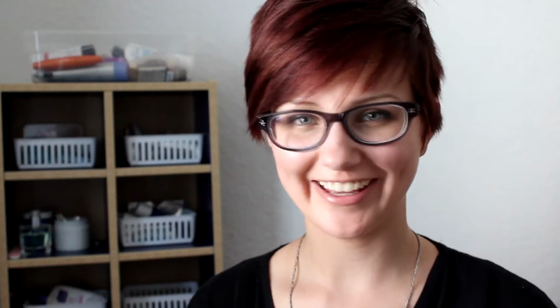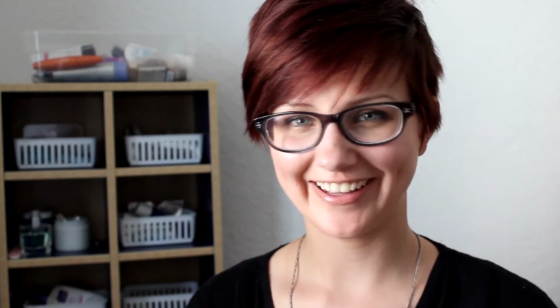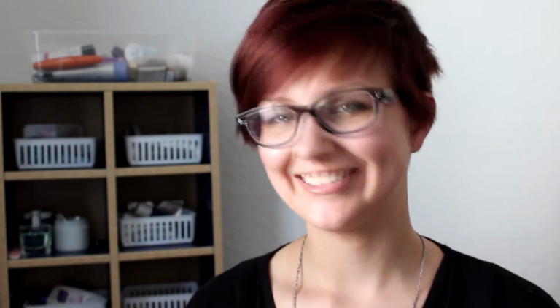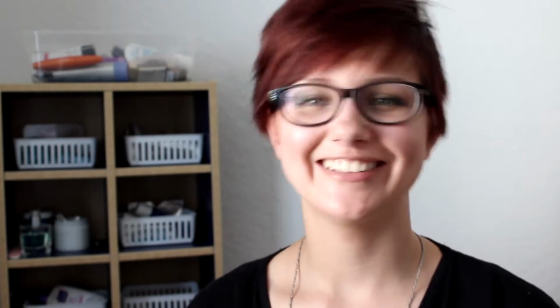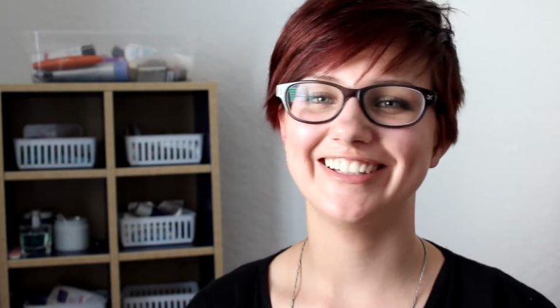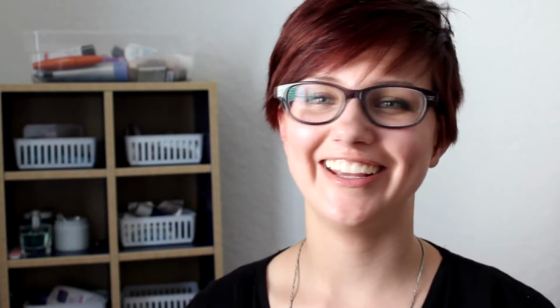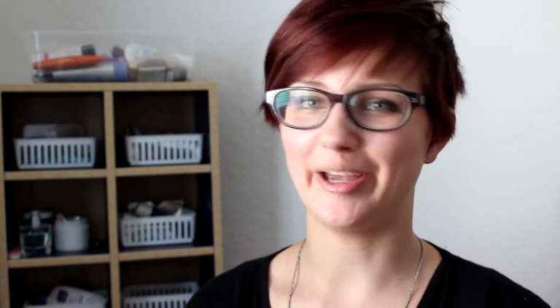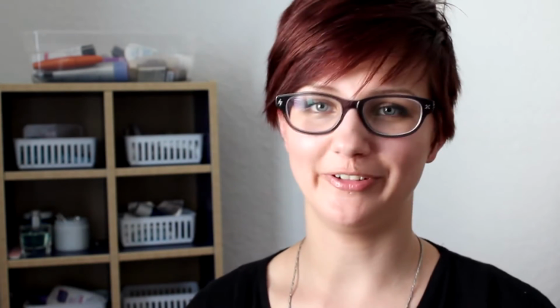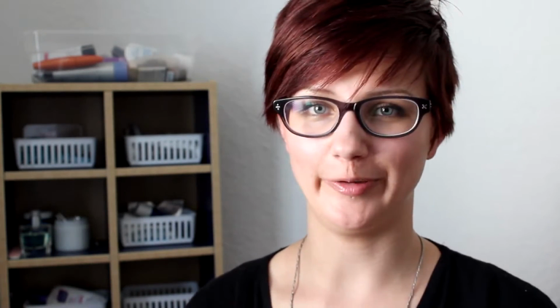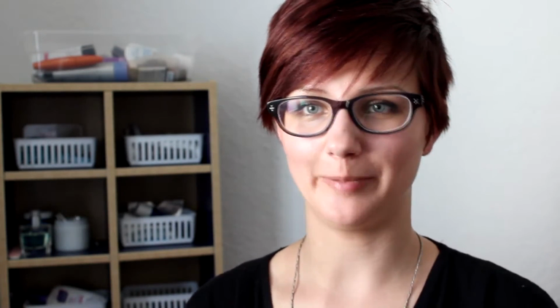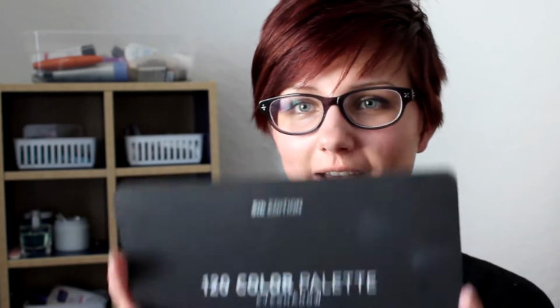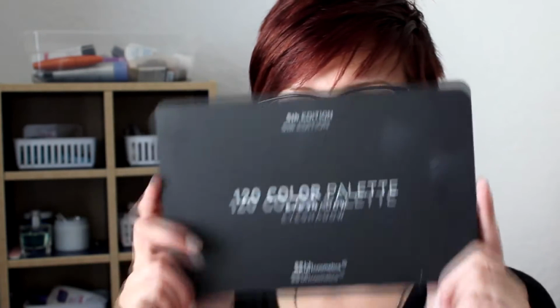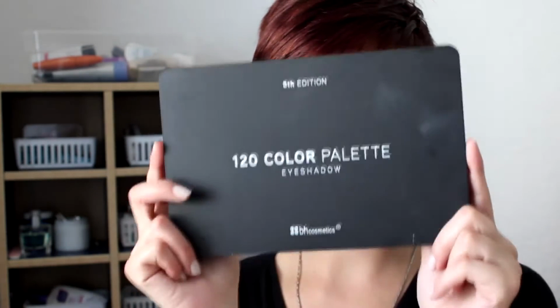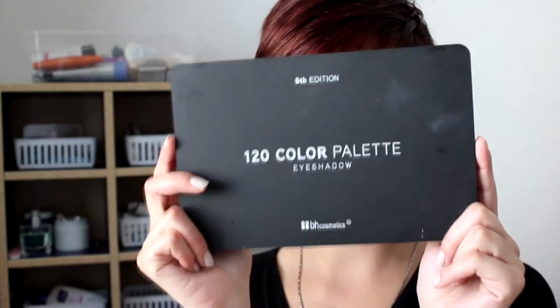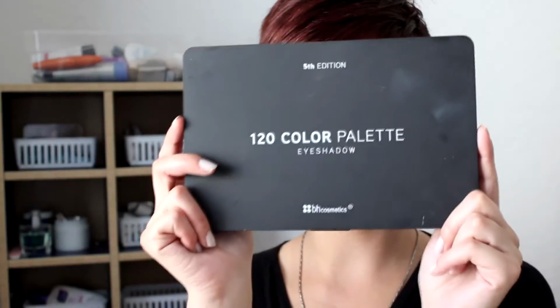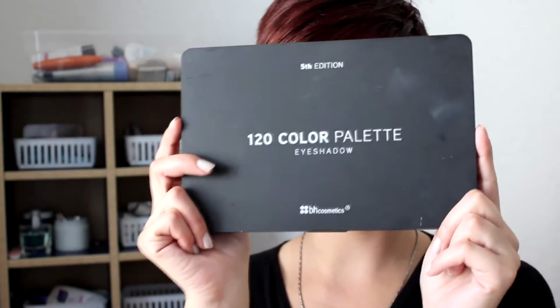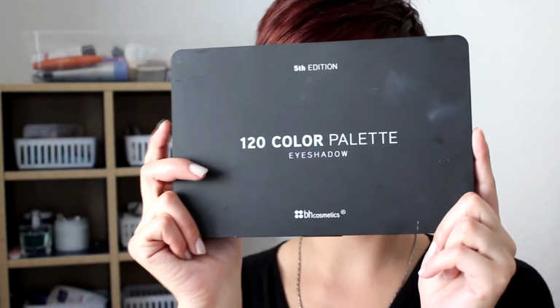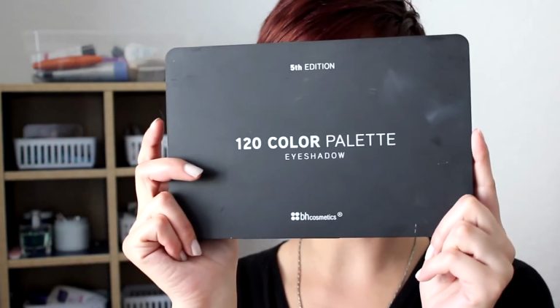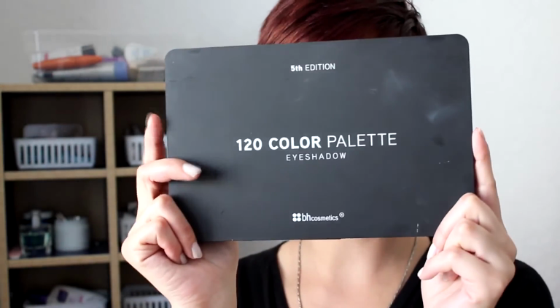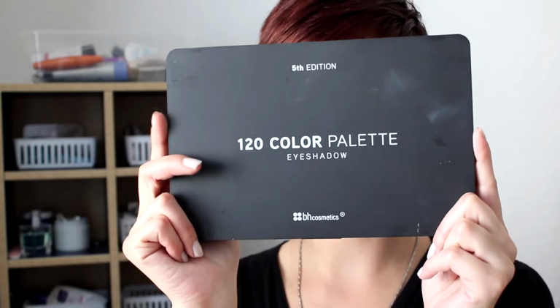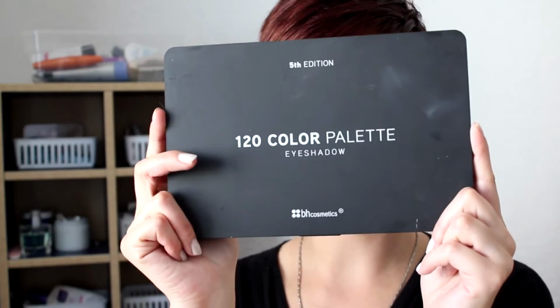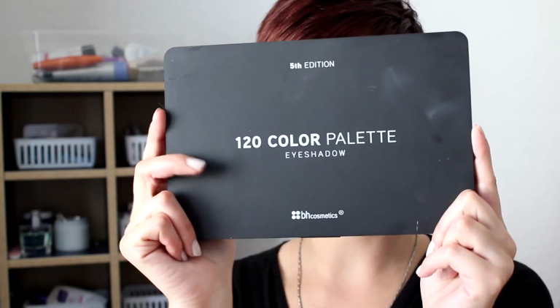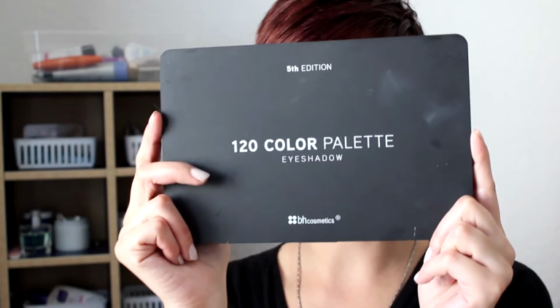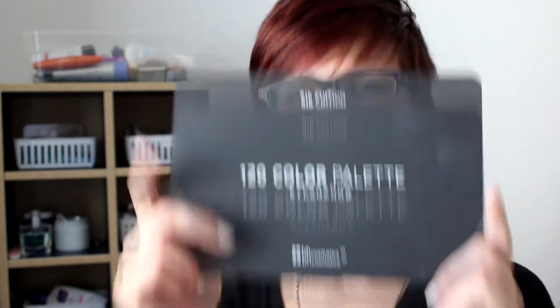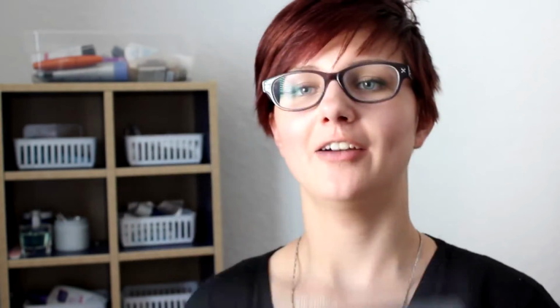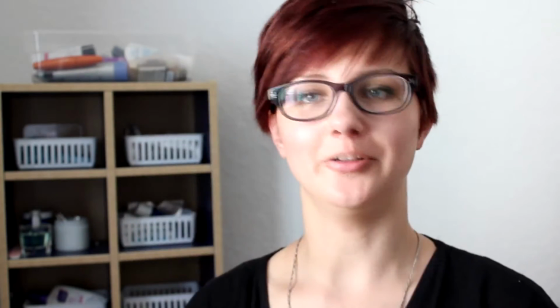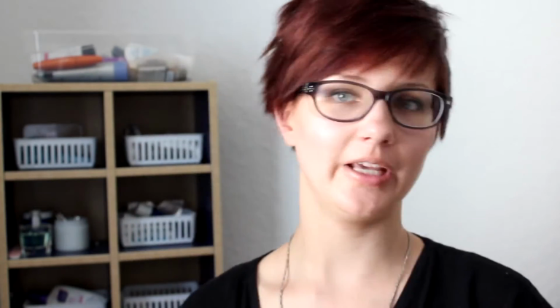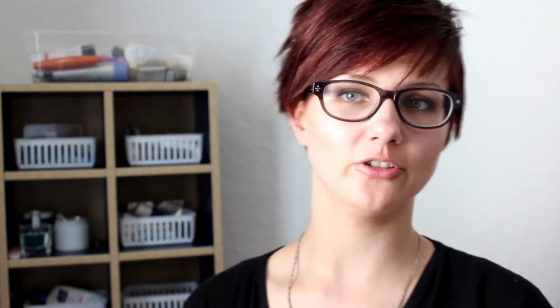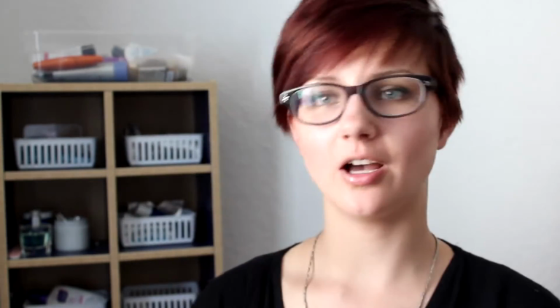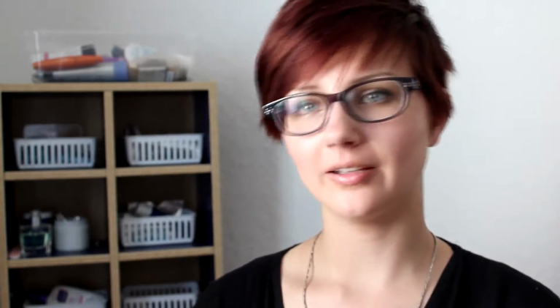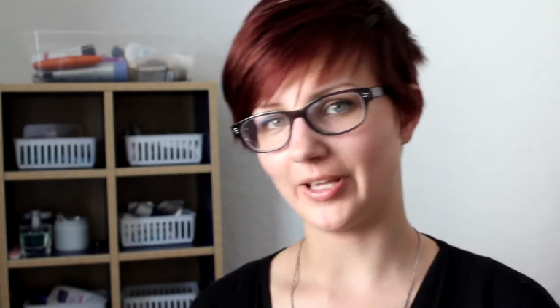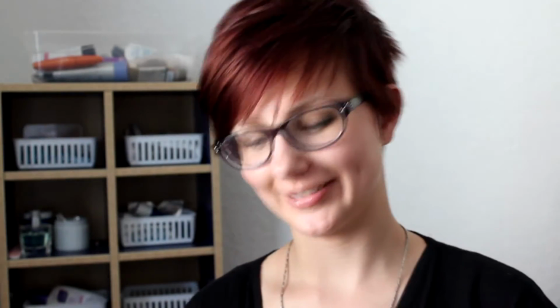Hi! Today I'm reviewing my 5th edition 120 color palette from BH Cosmetics.